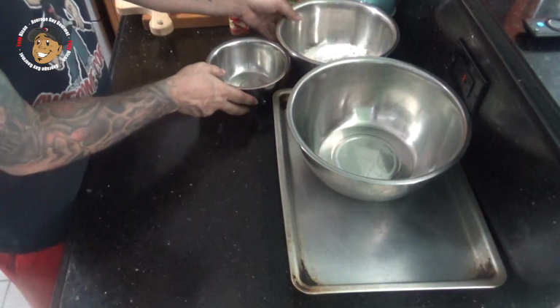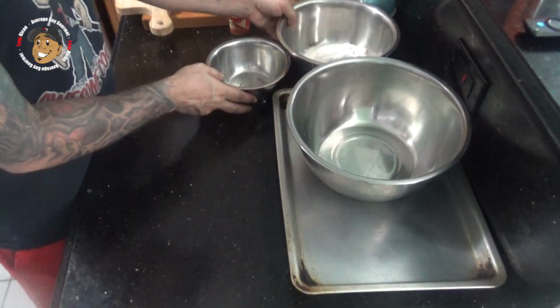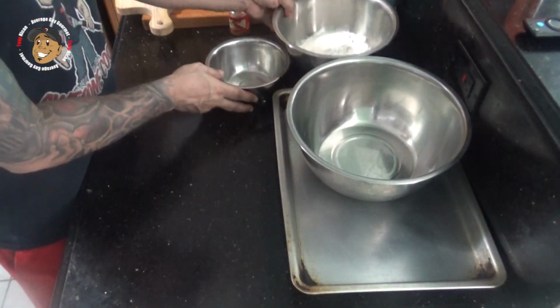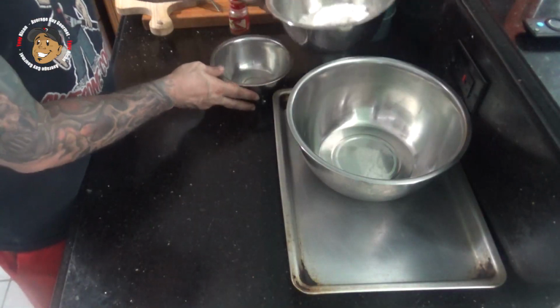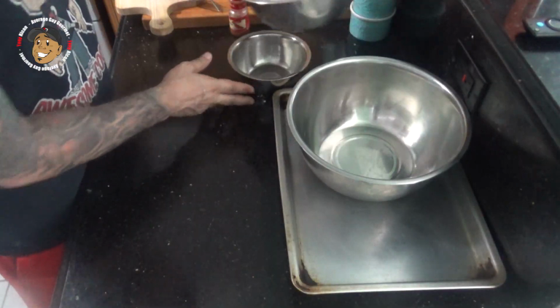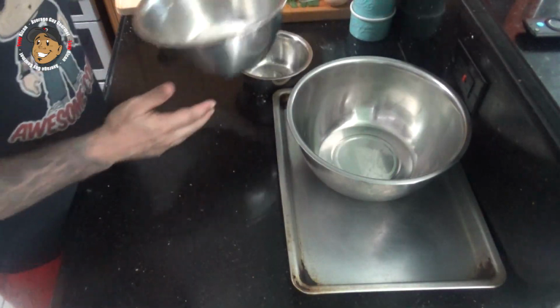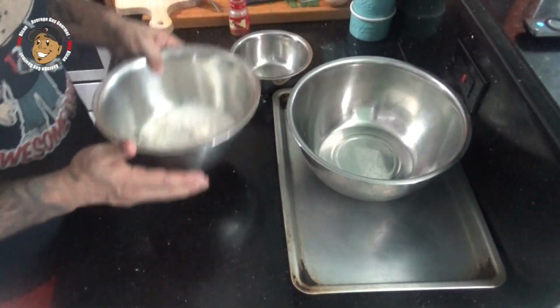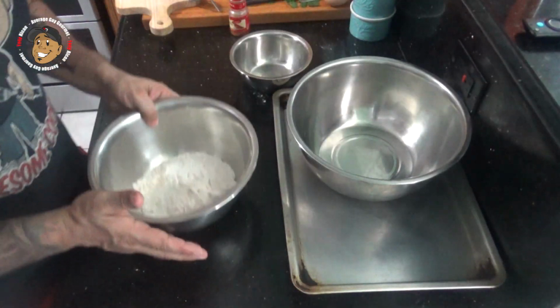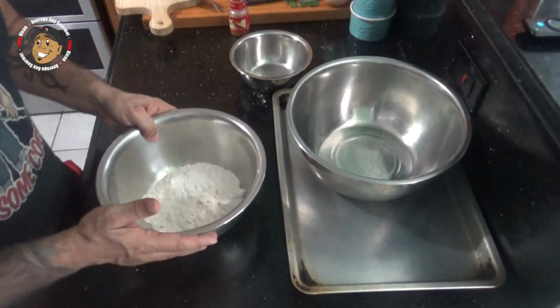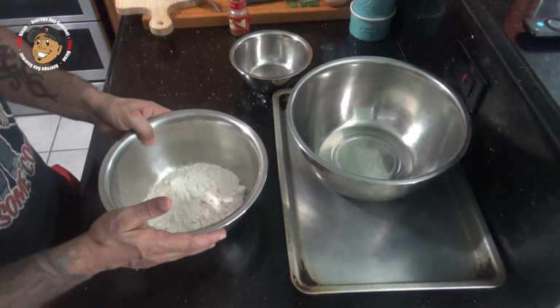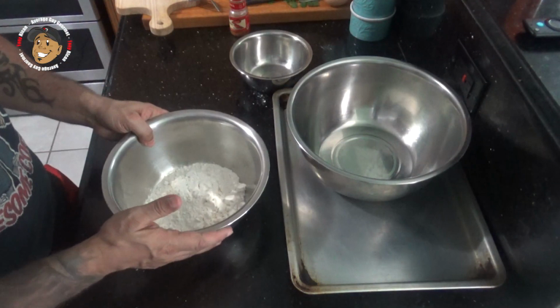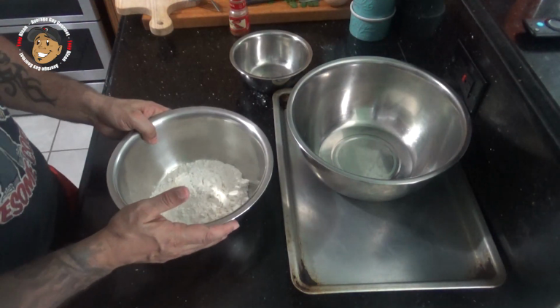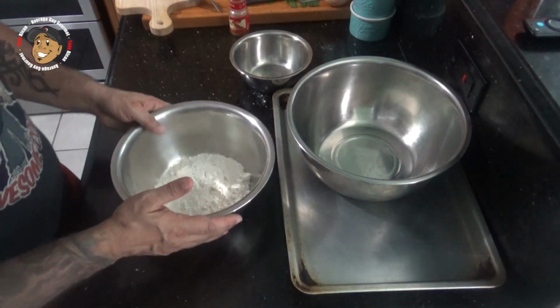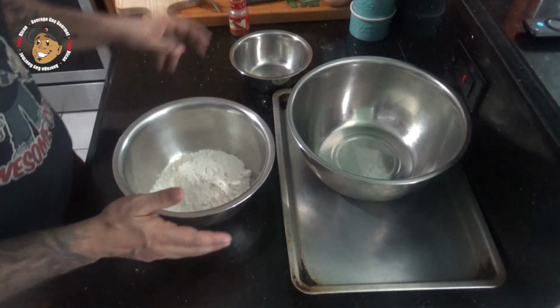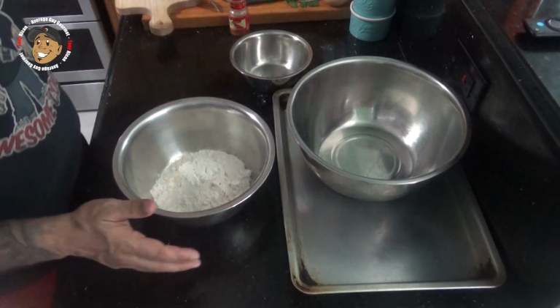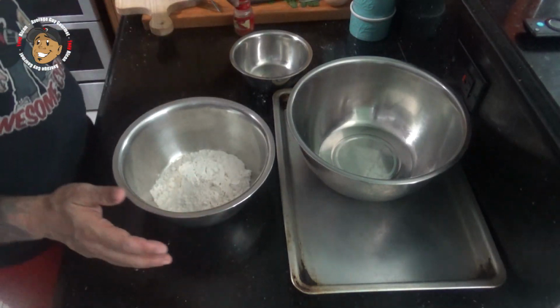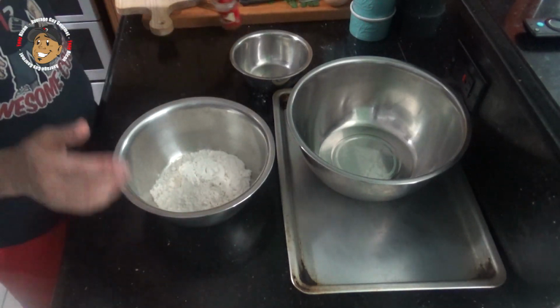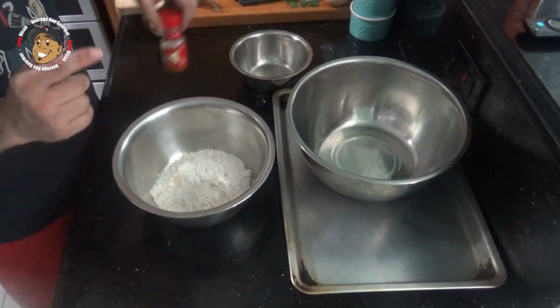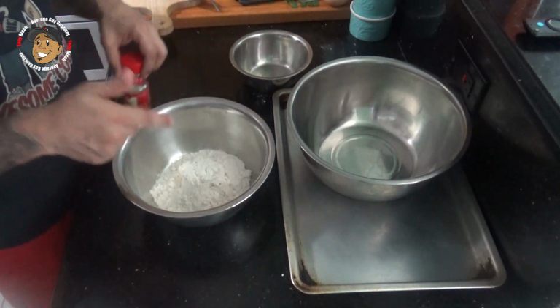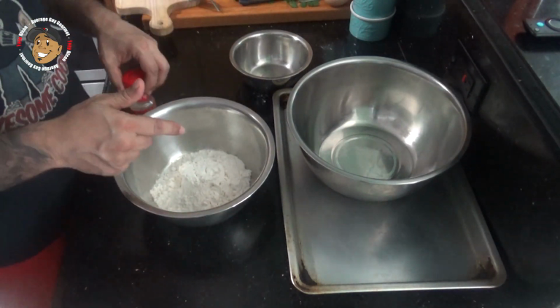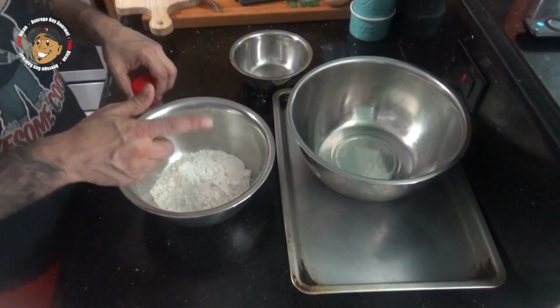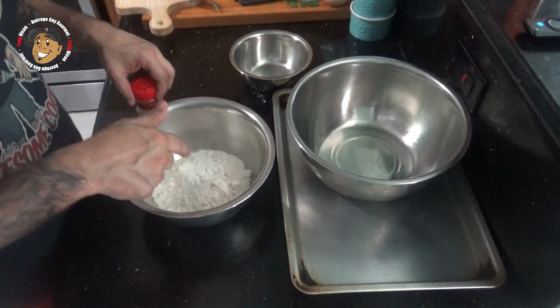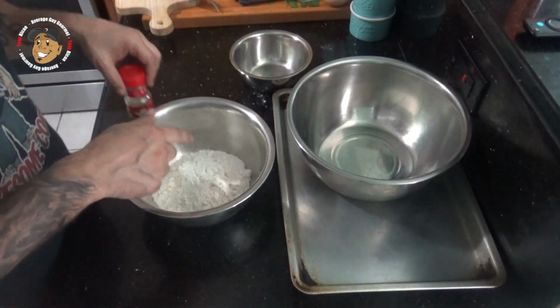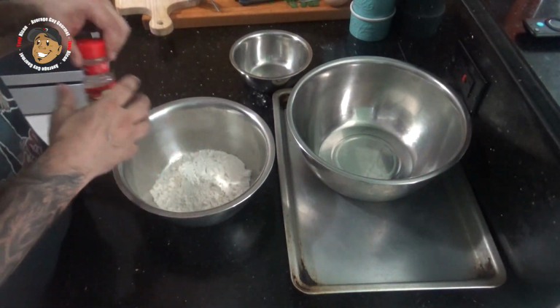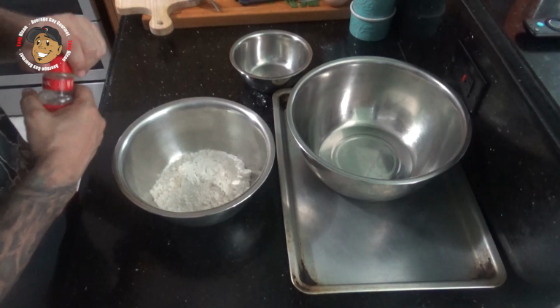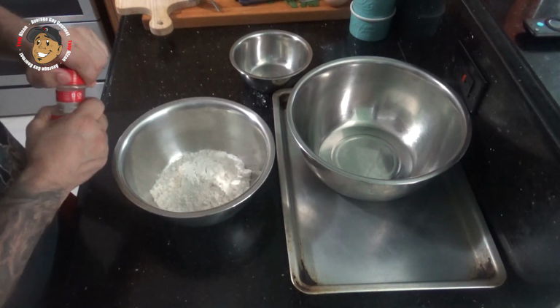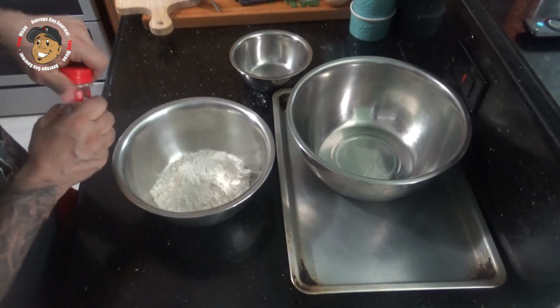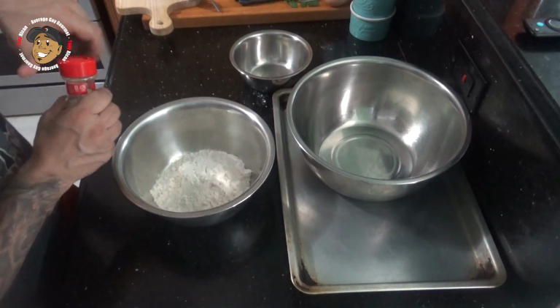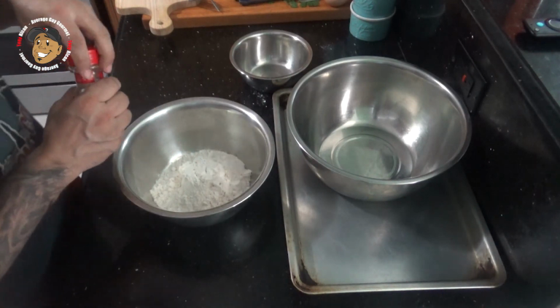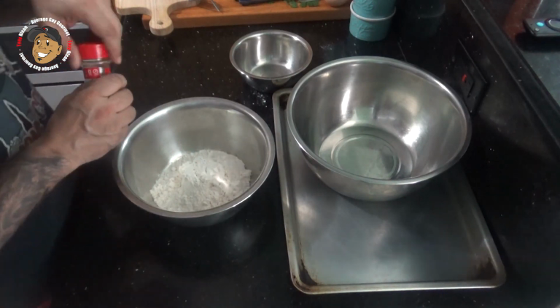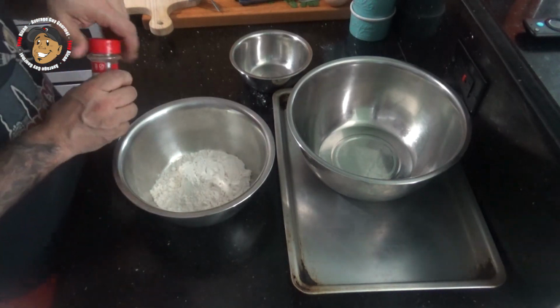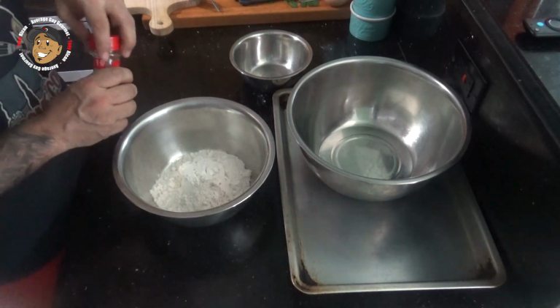For that I have a little bit of flour in a bowl. I'm gonna add some paprika, salt and pepper, and mix that together.